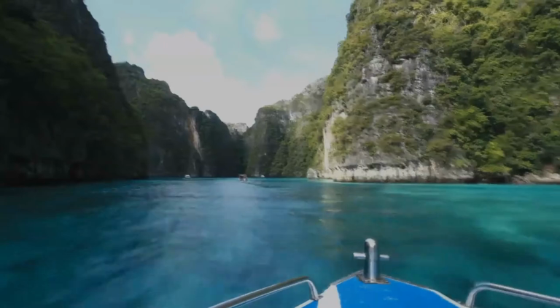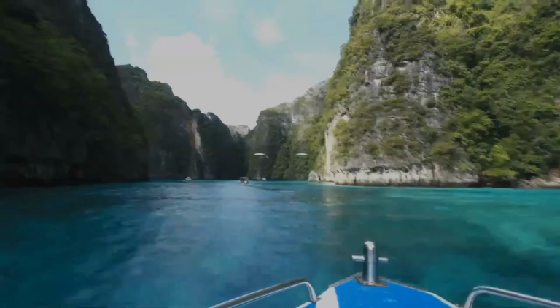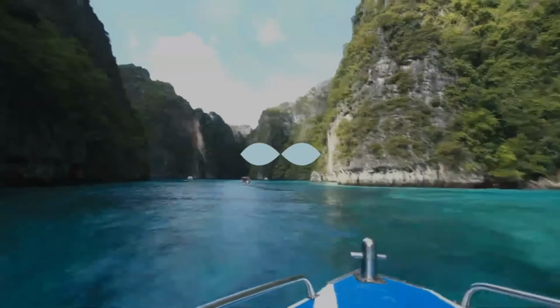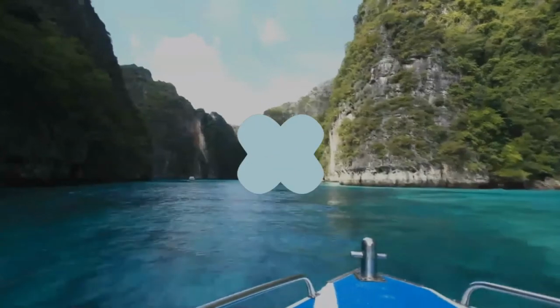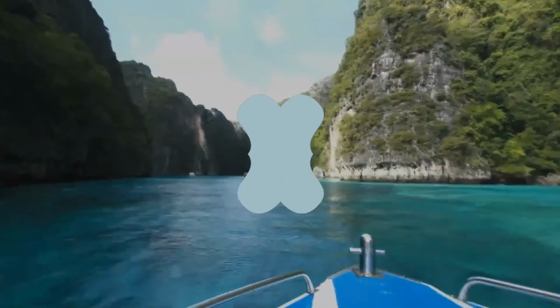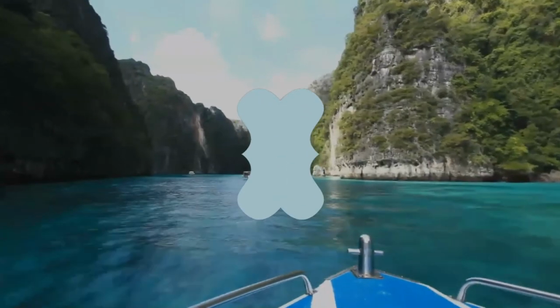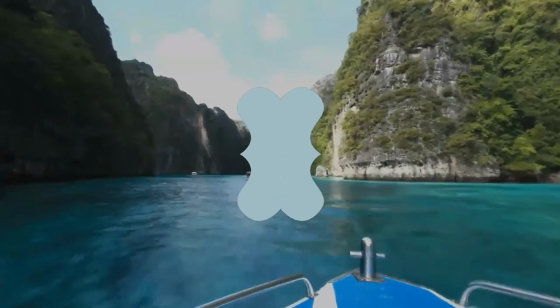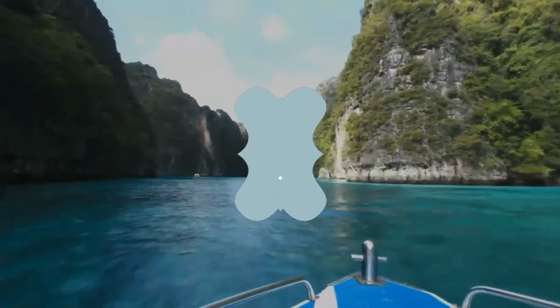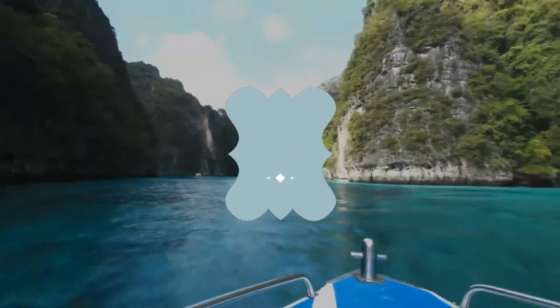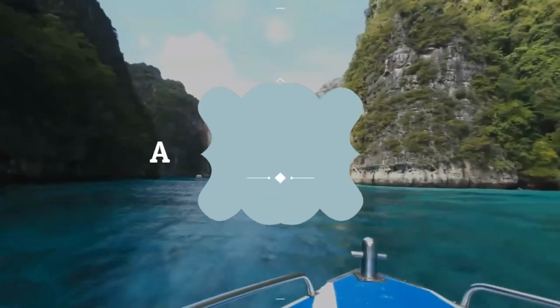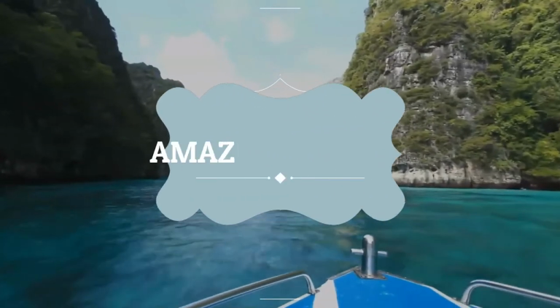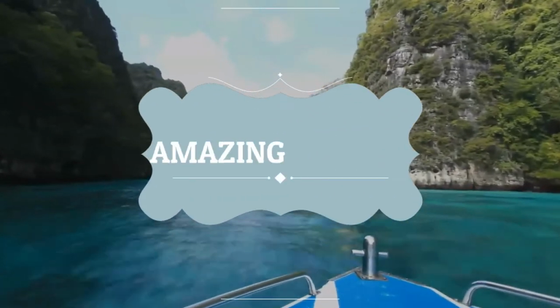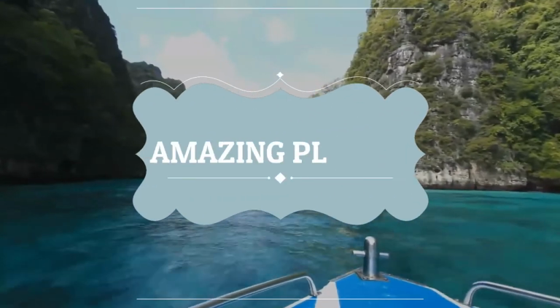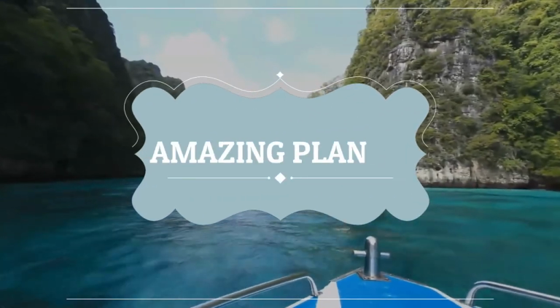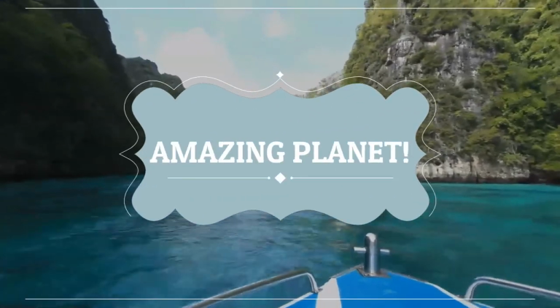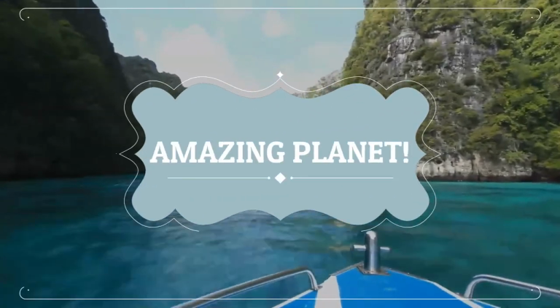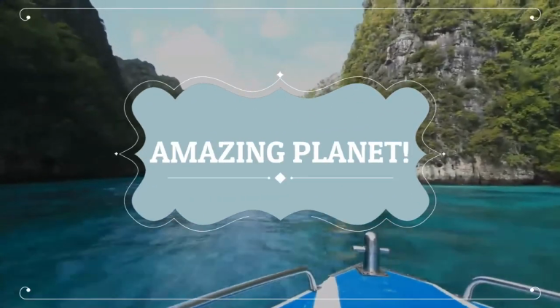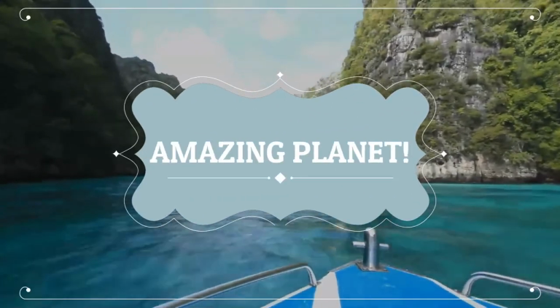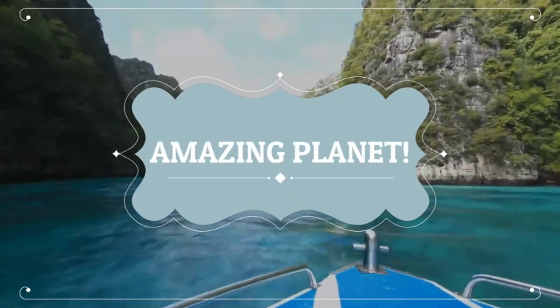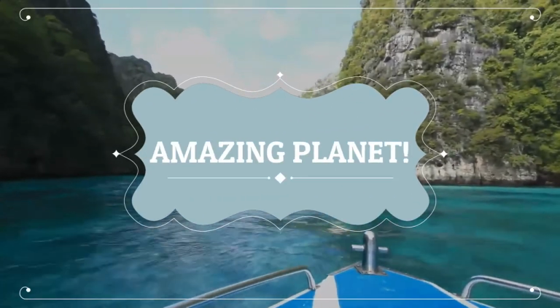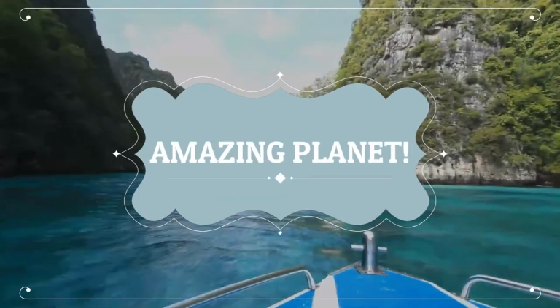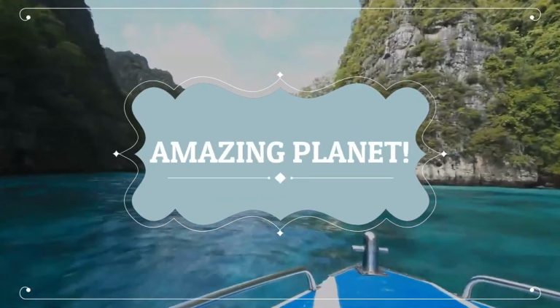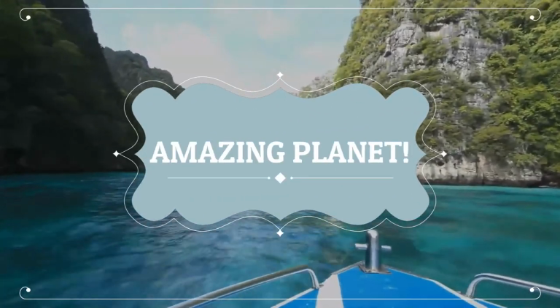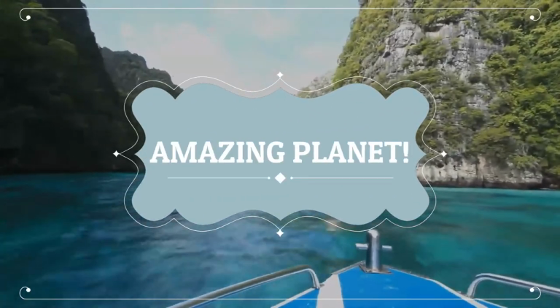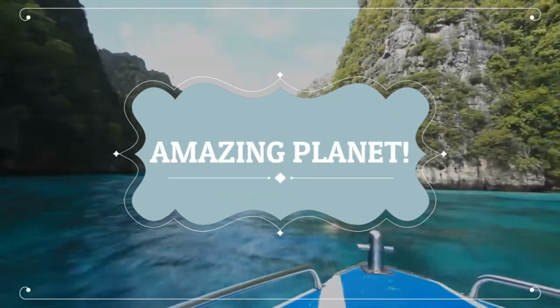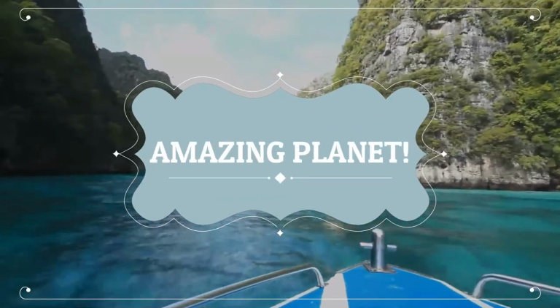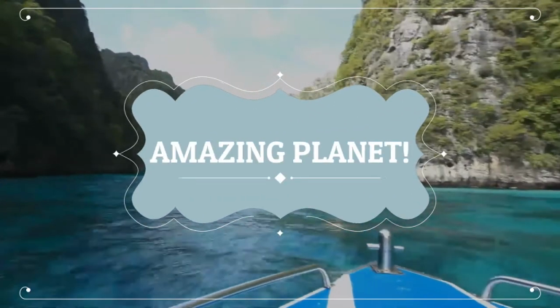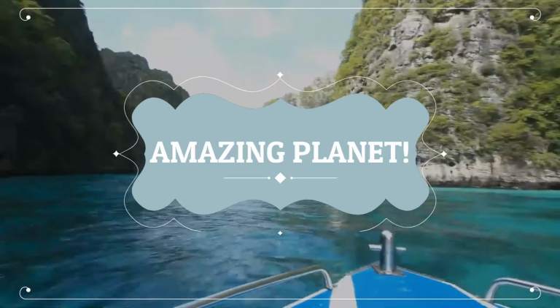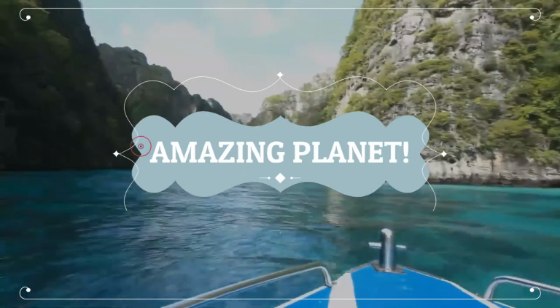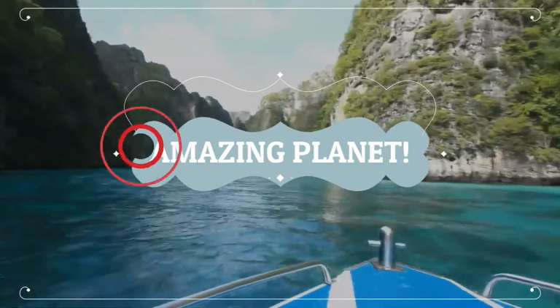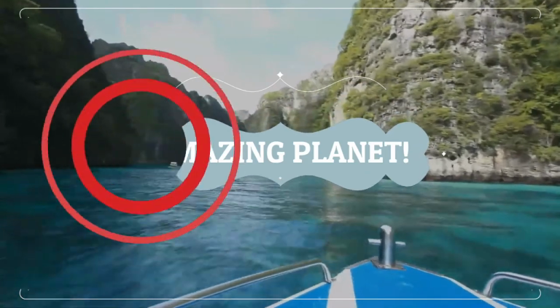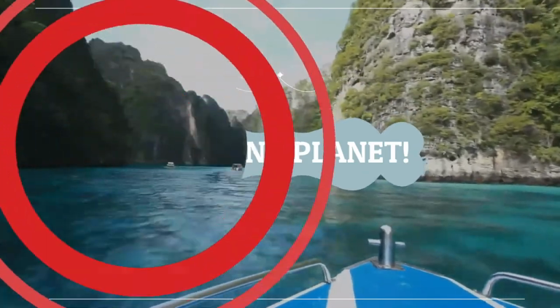Welcome to Animal World. Your support inspires us. Kindly subscribe if possible.